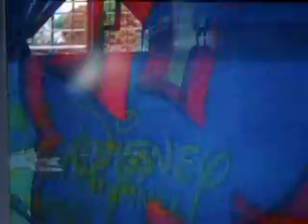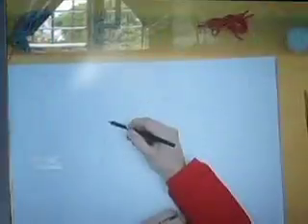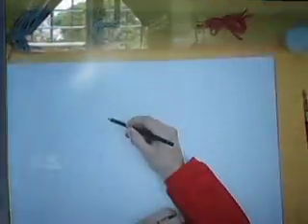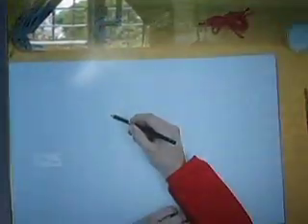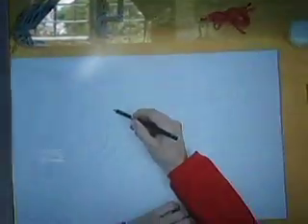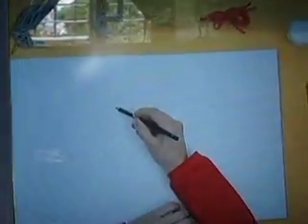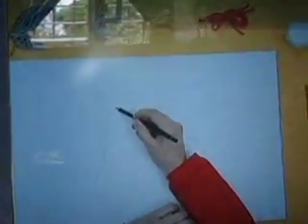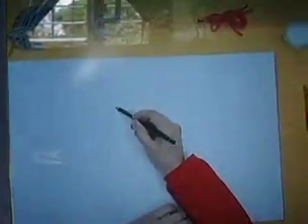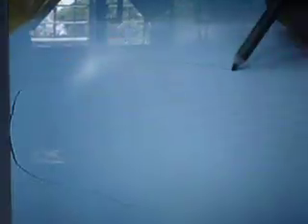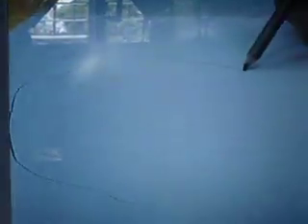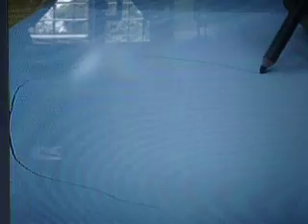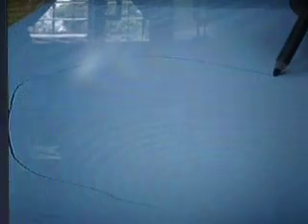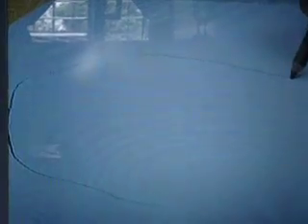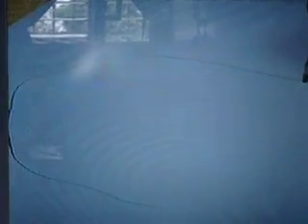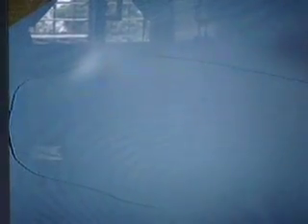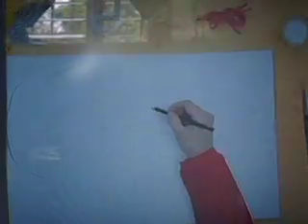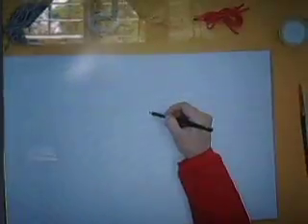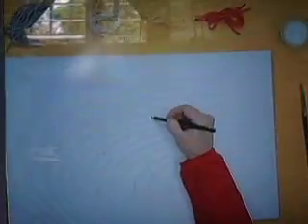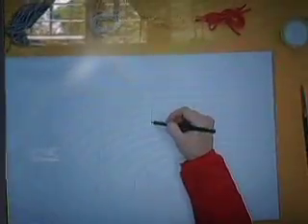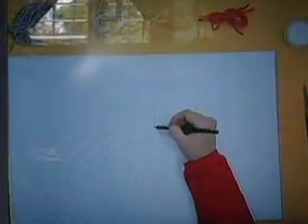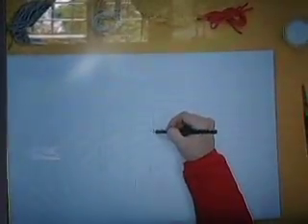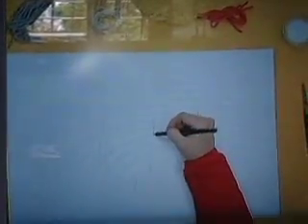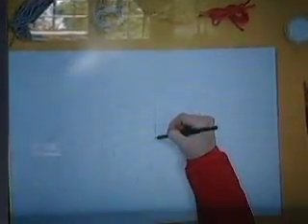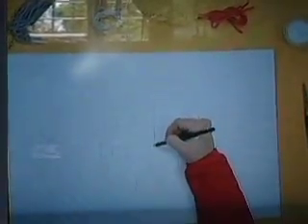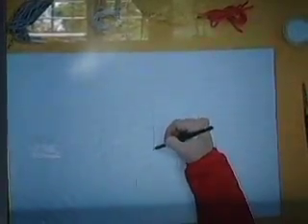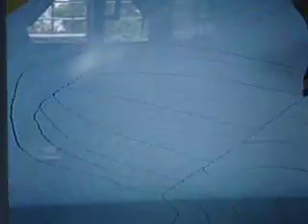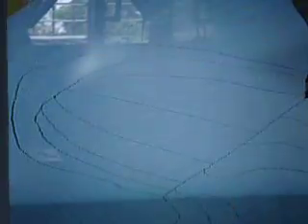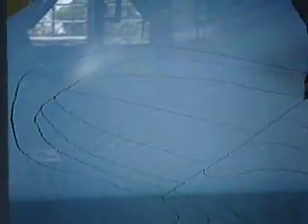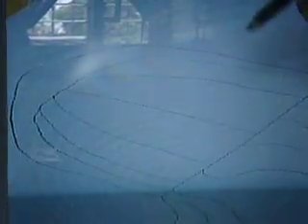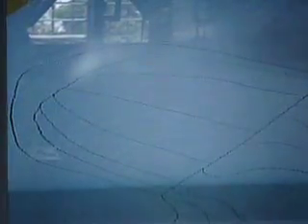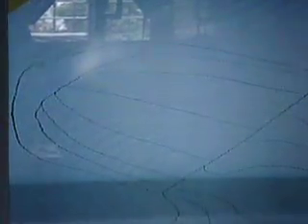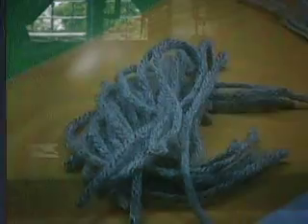Draw a jellyfish on a piece of cardboard. Make a simple form, like this. It's like a hat with many lines inside.